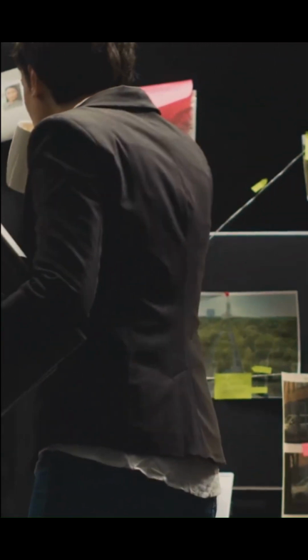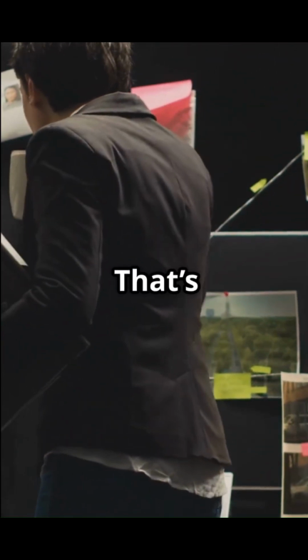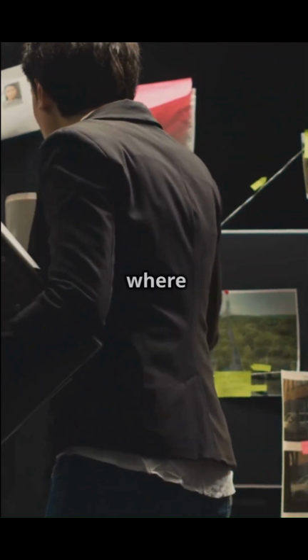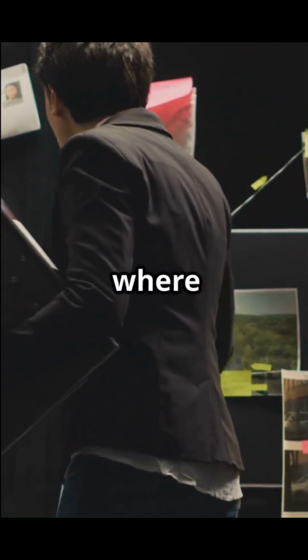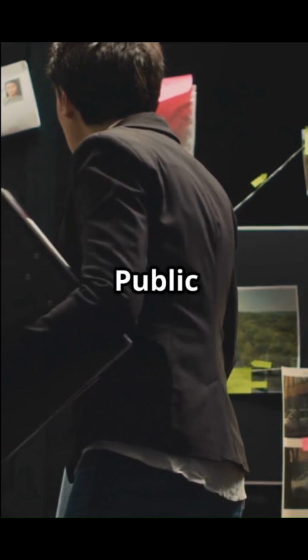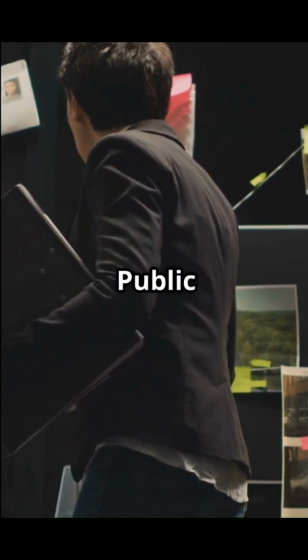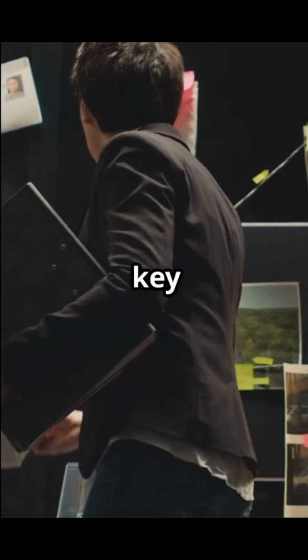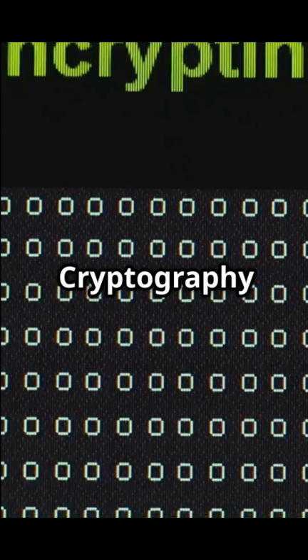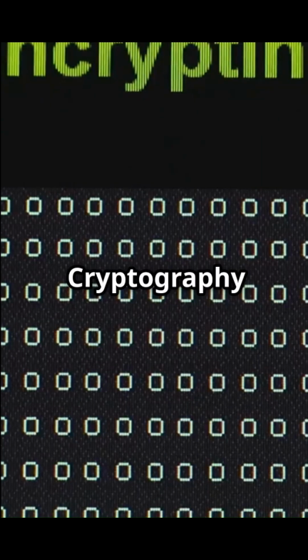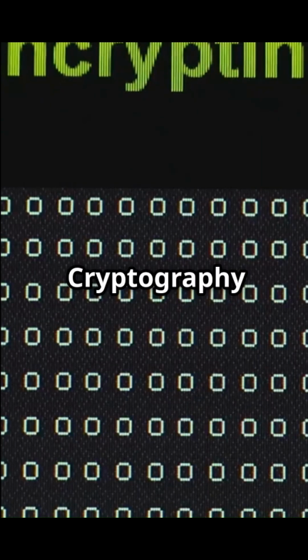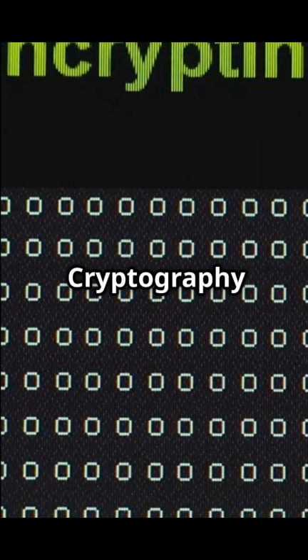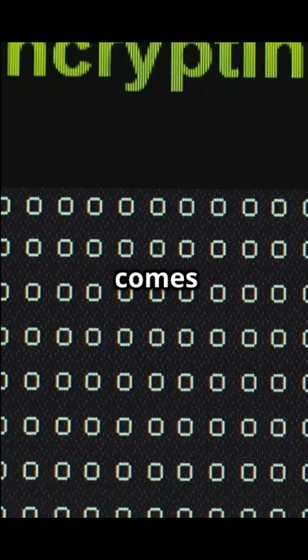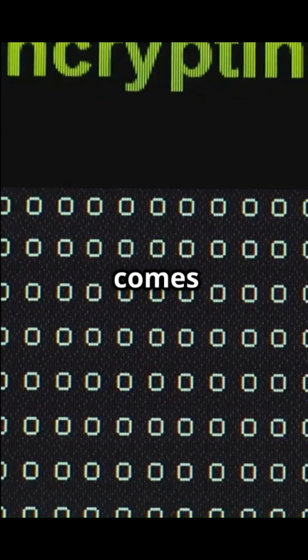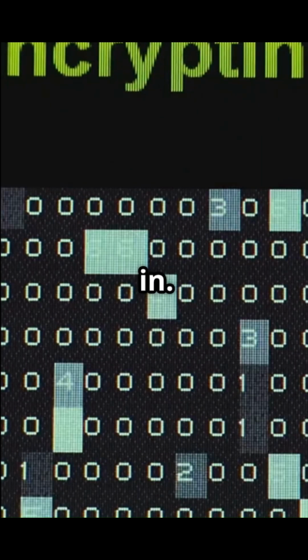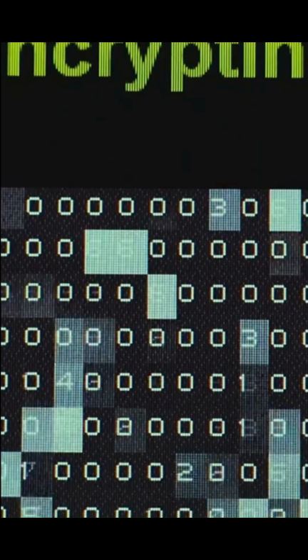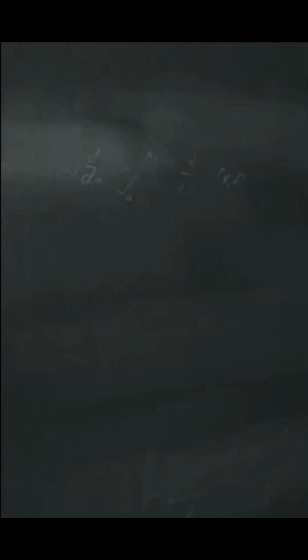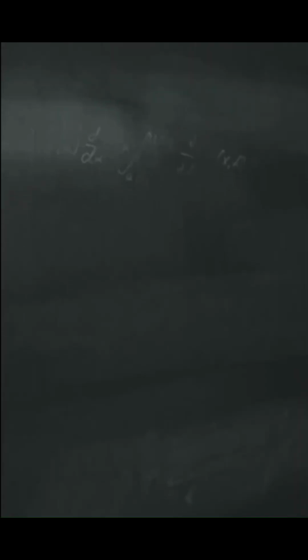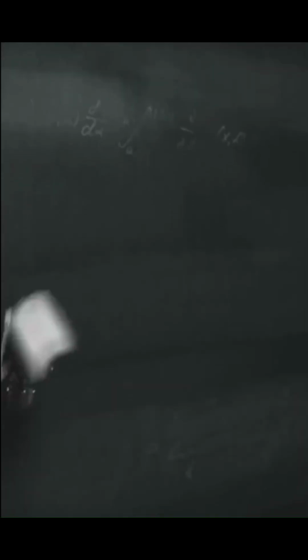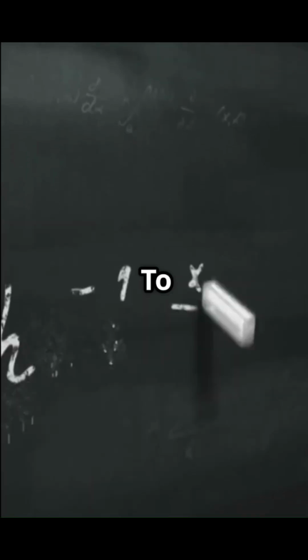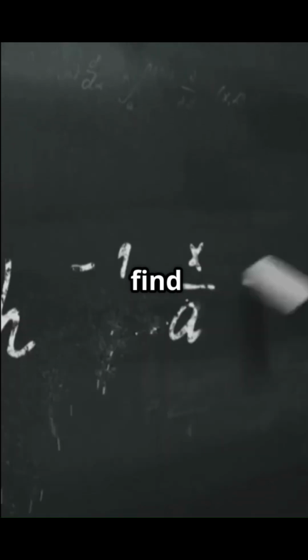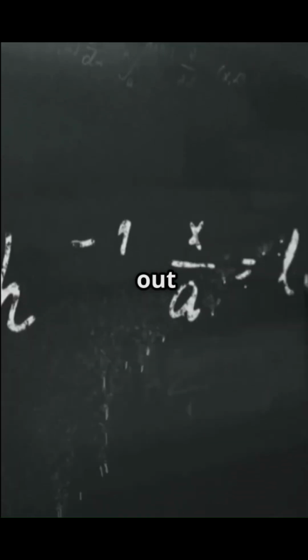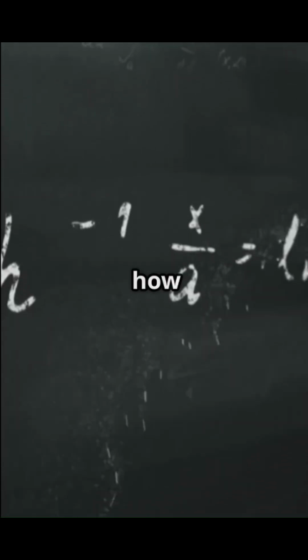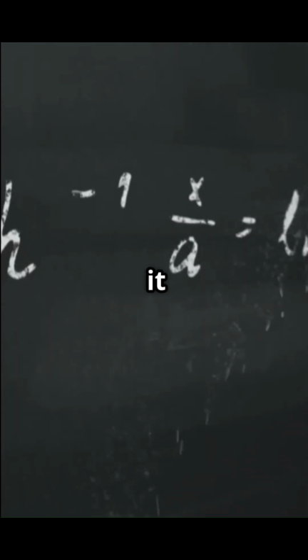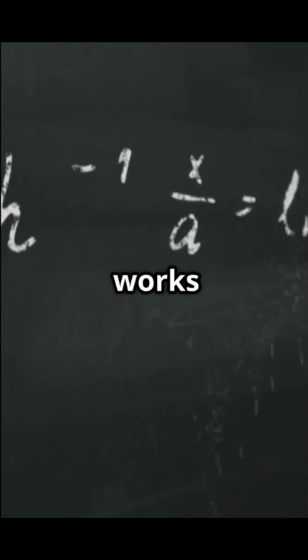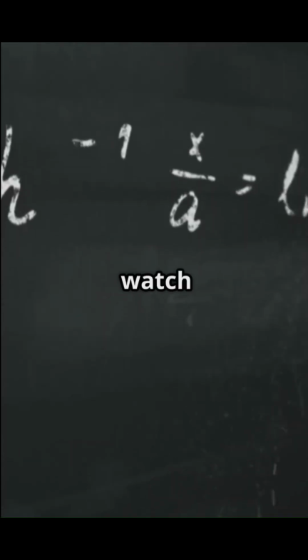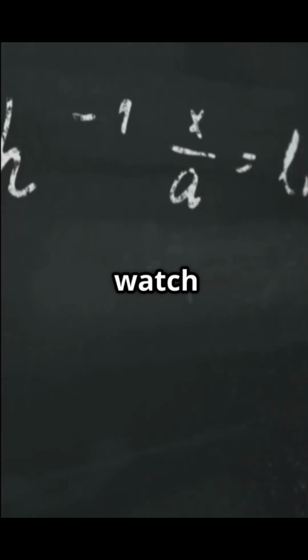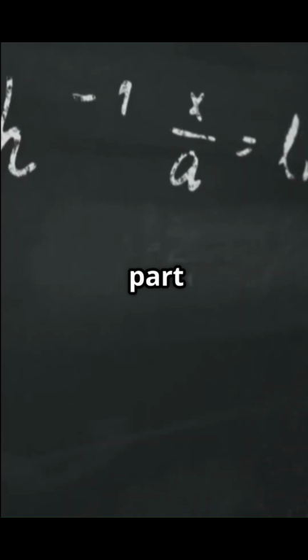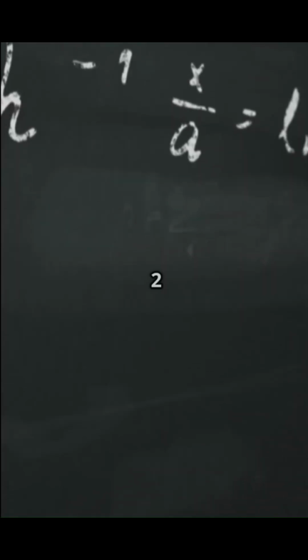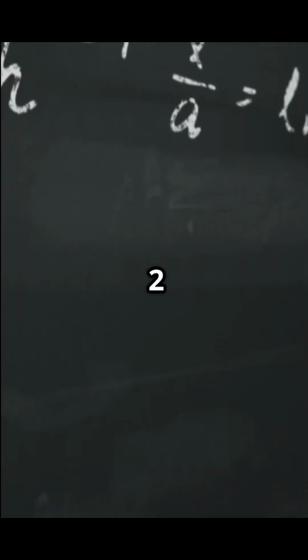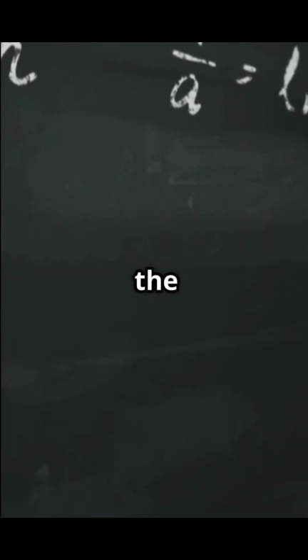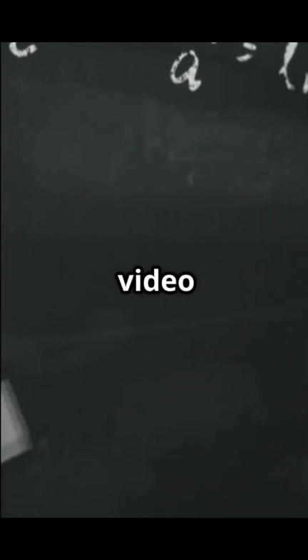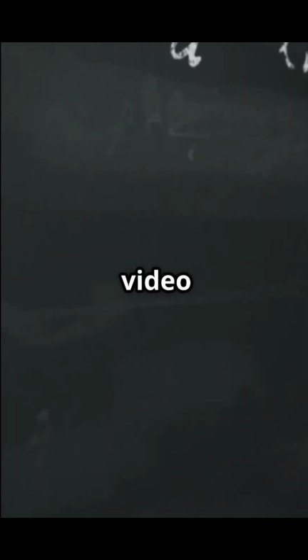That's where public key cryptography comes in. To find out how it works, watch part 2 of the video.